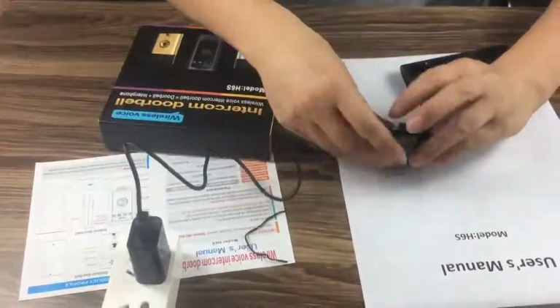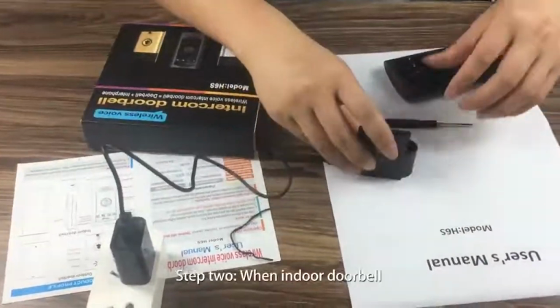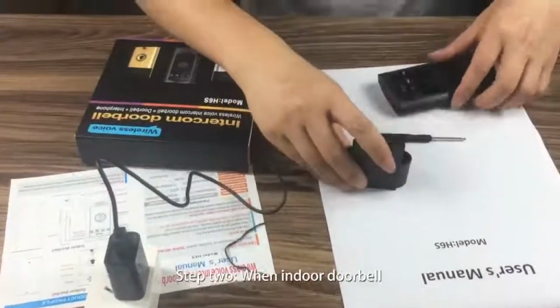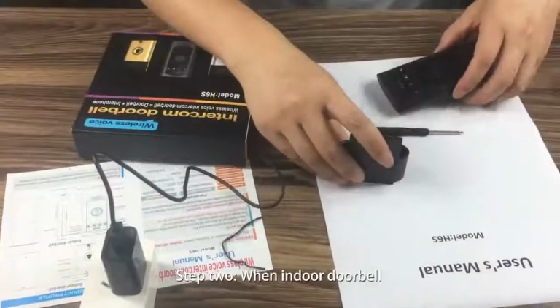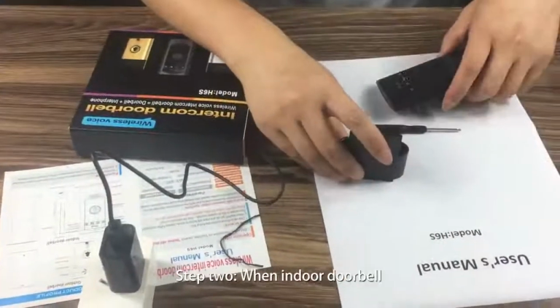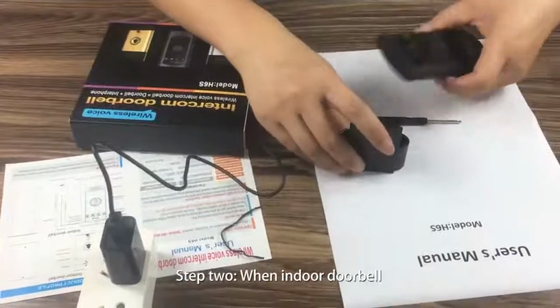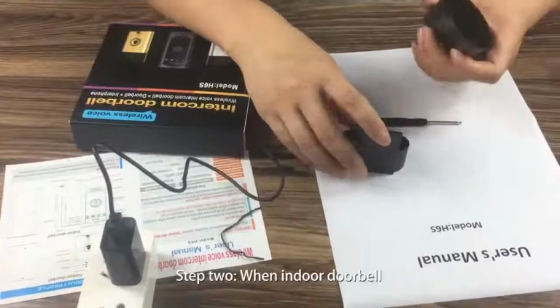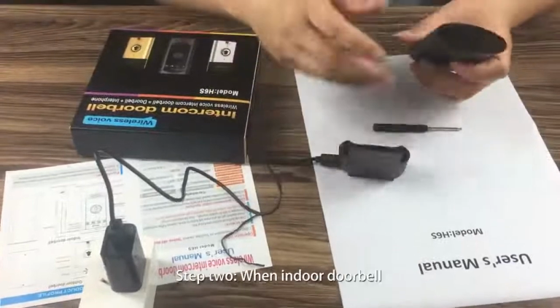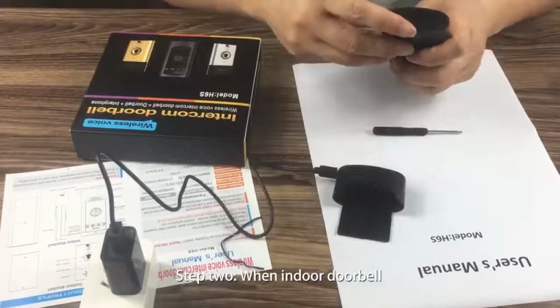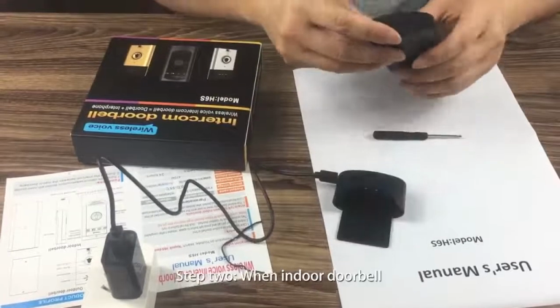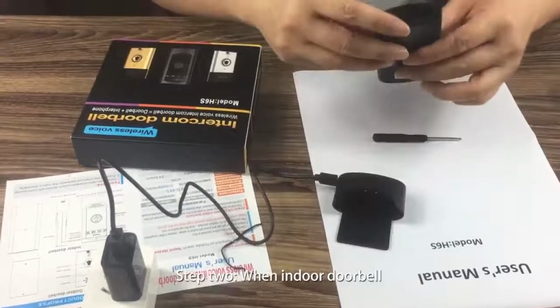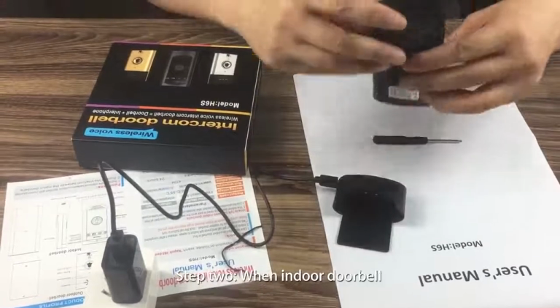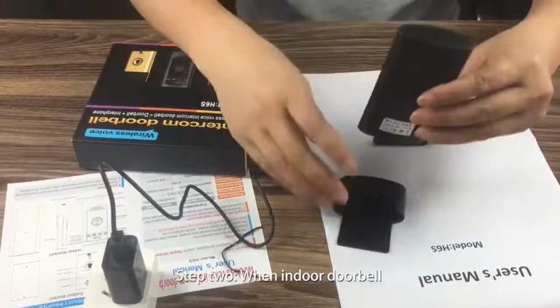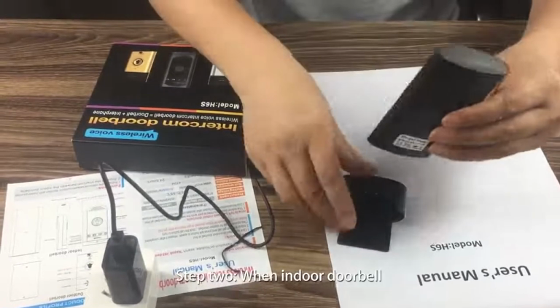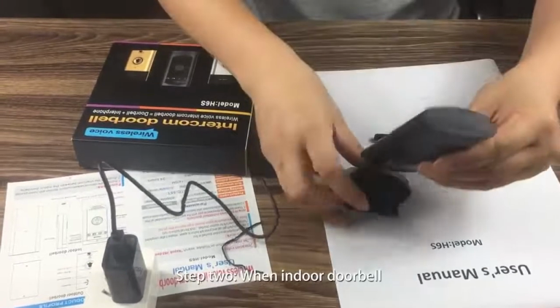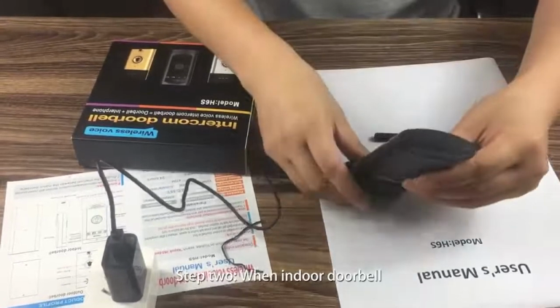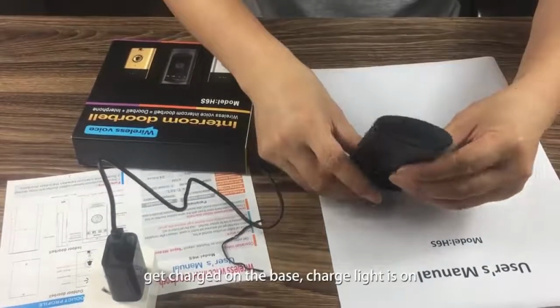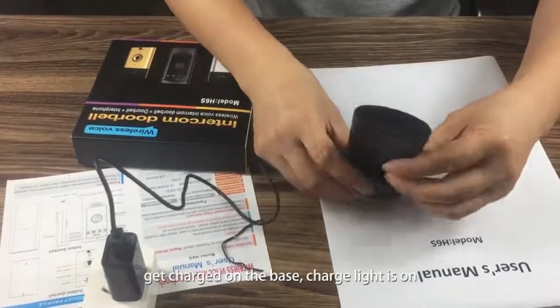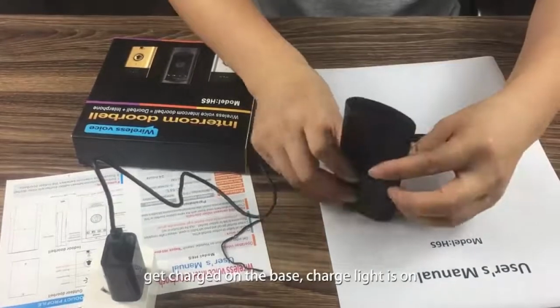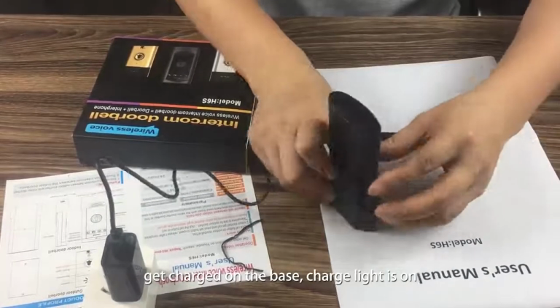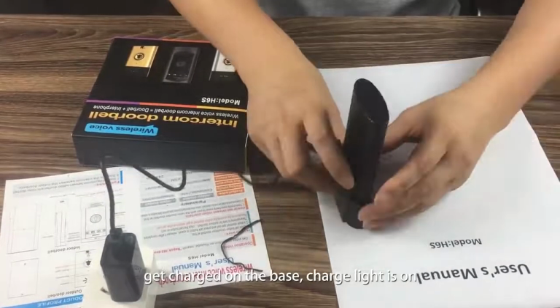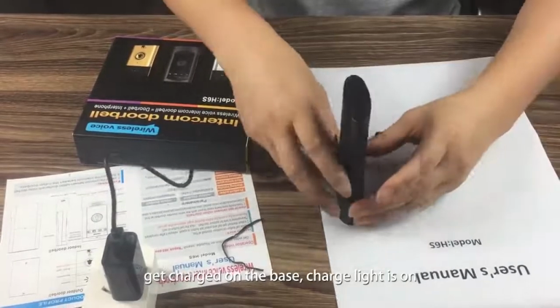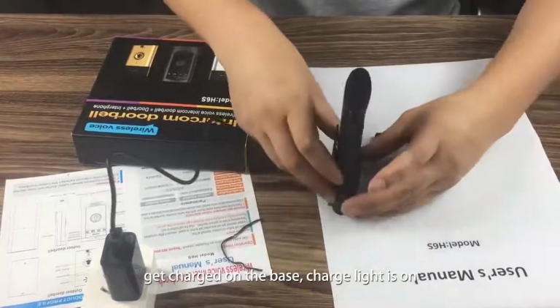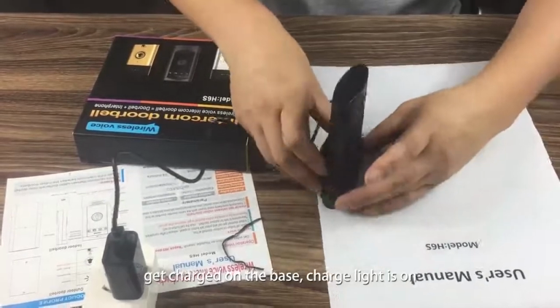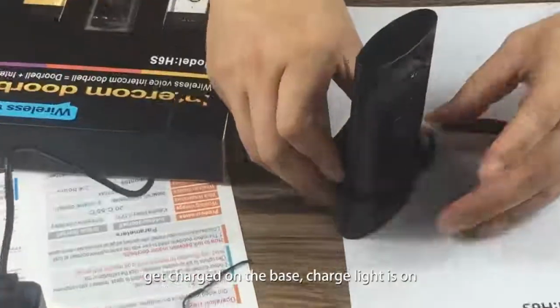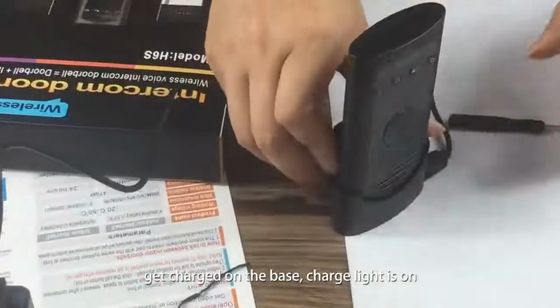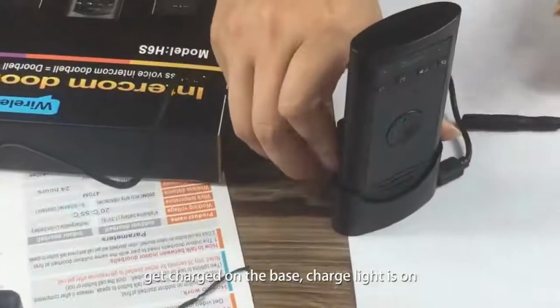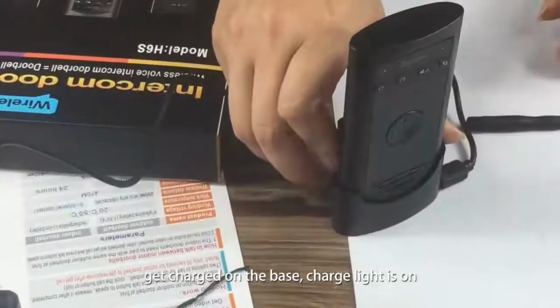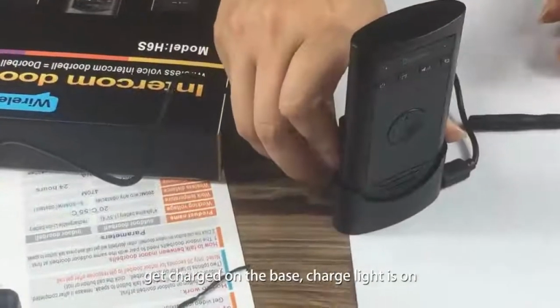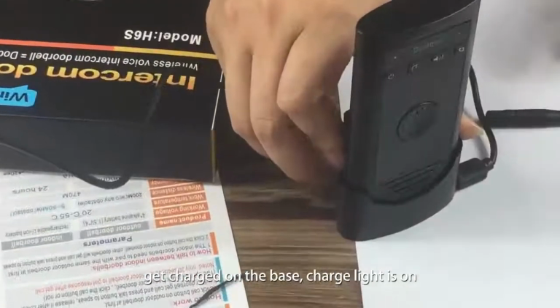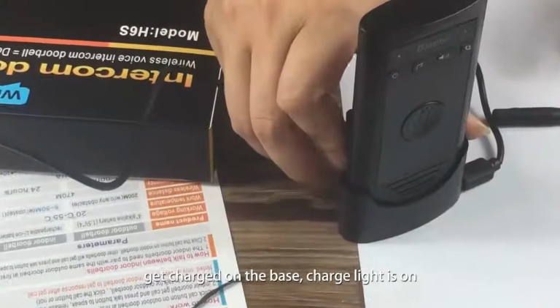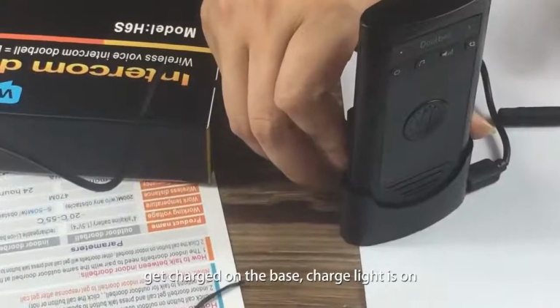Step 2: When the indoor doorbell is charged on the base, the charge light turns on.